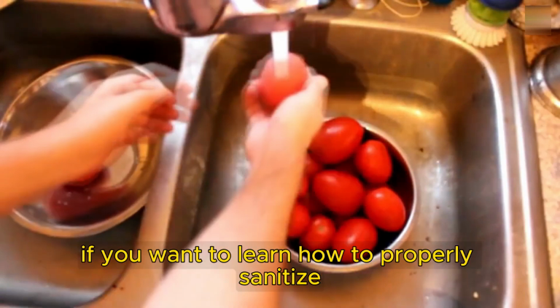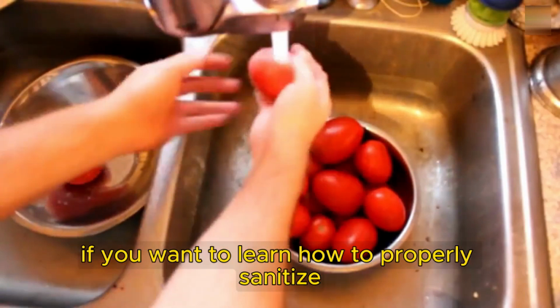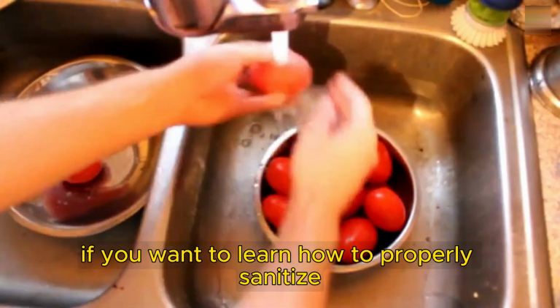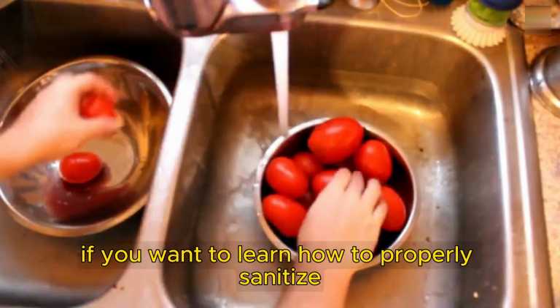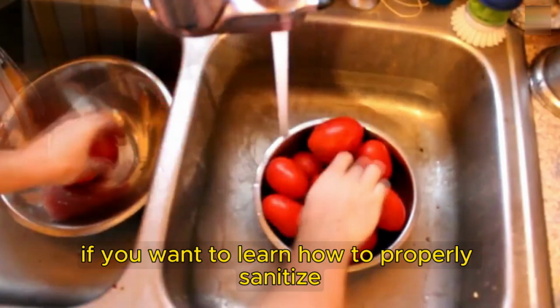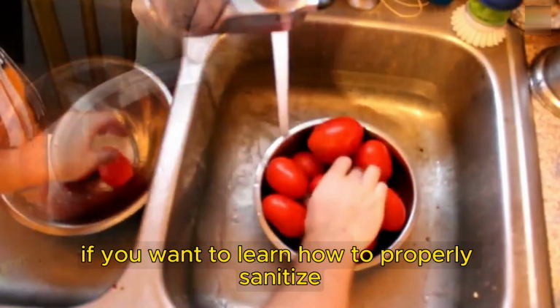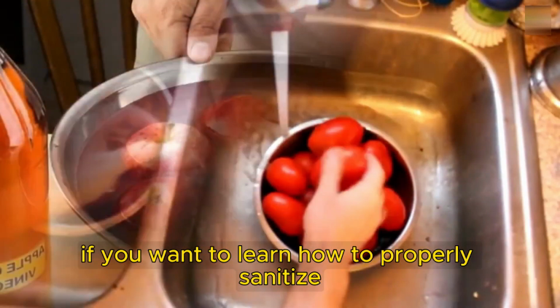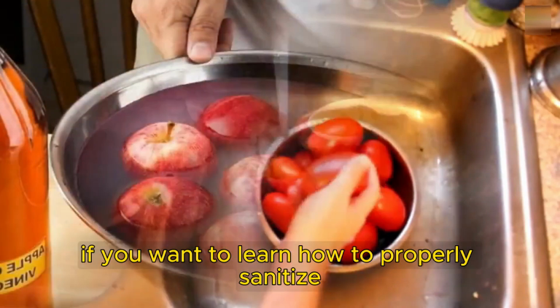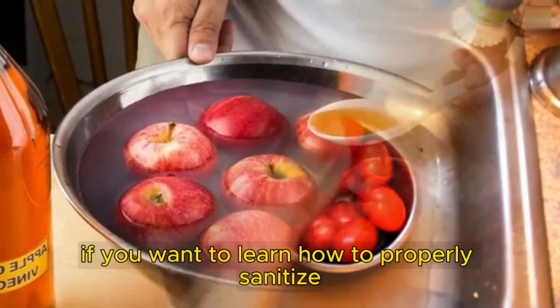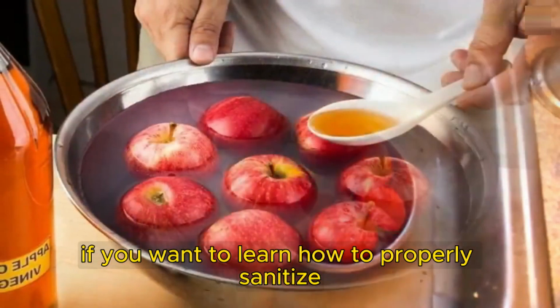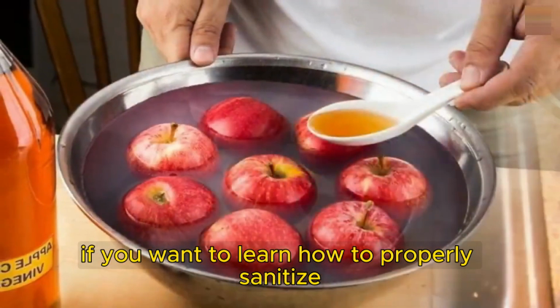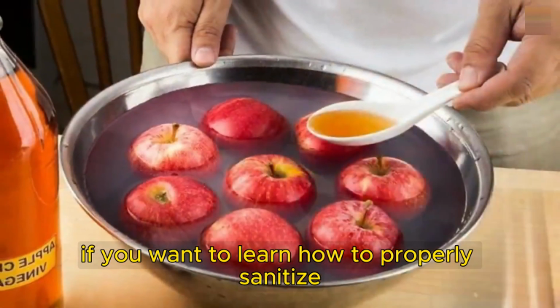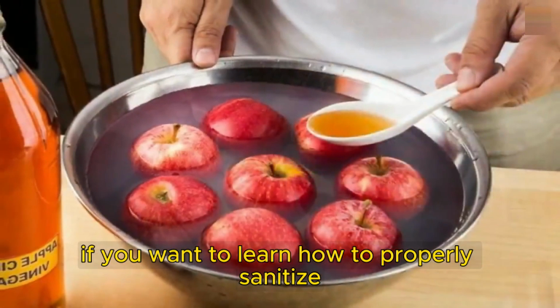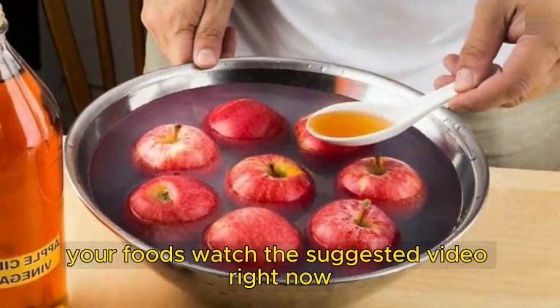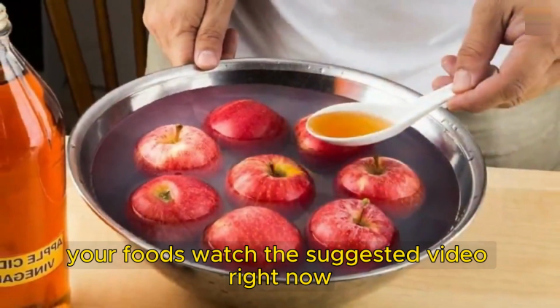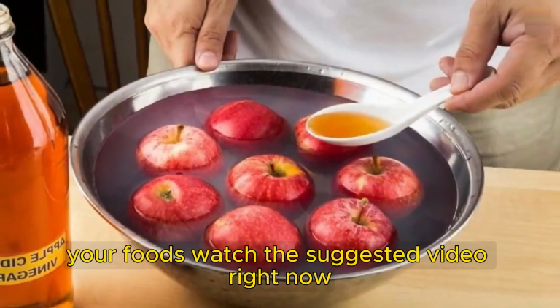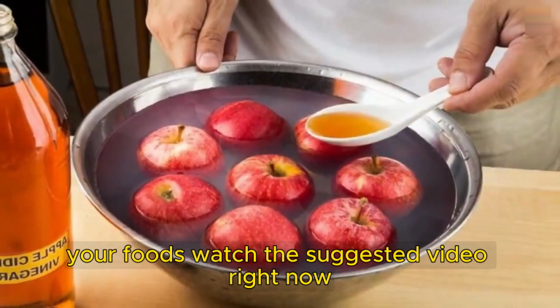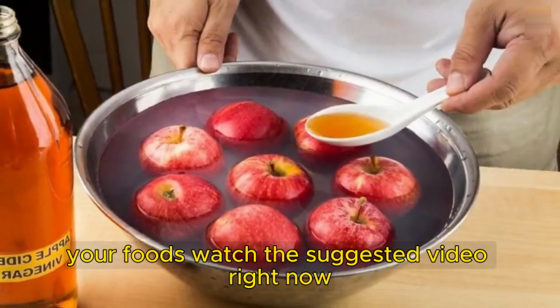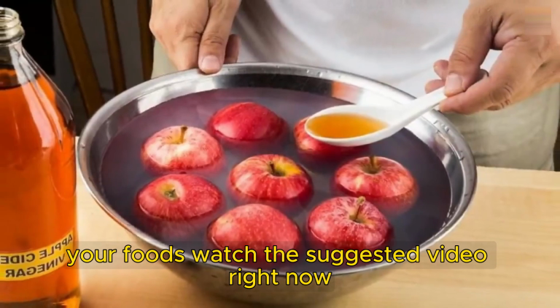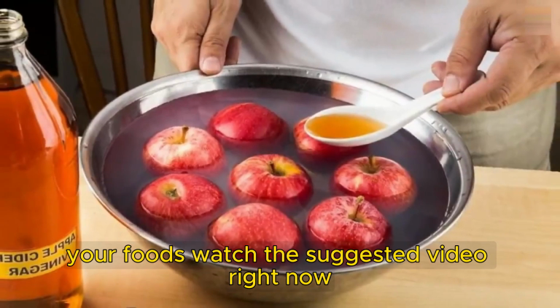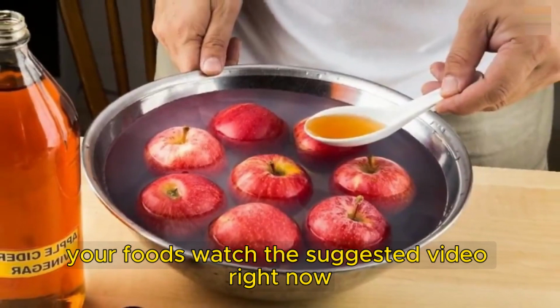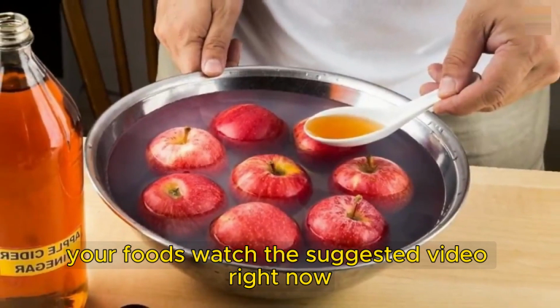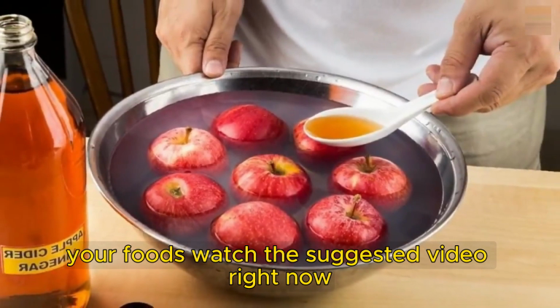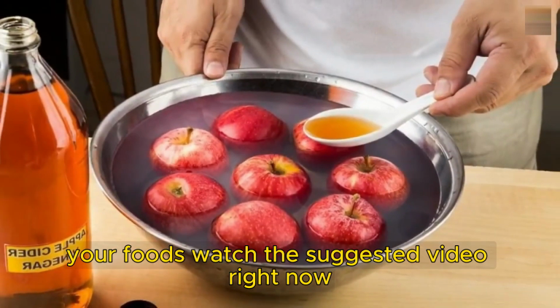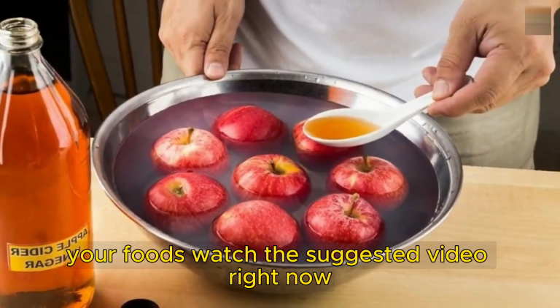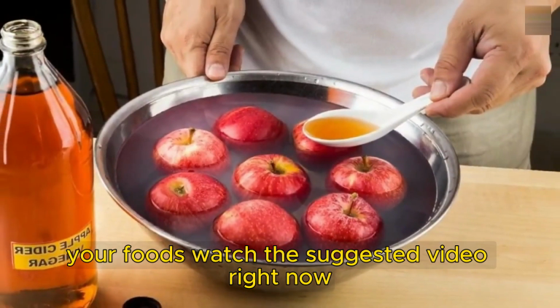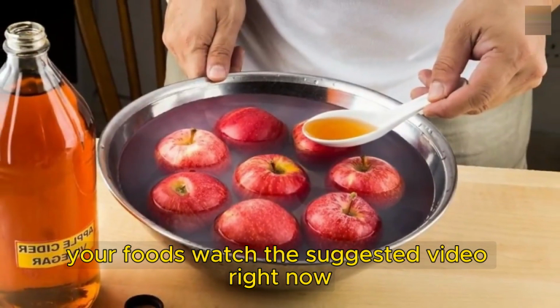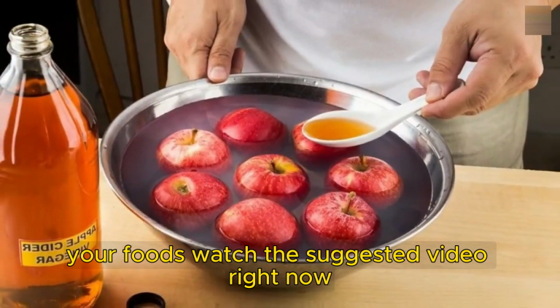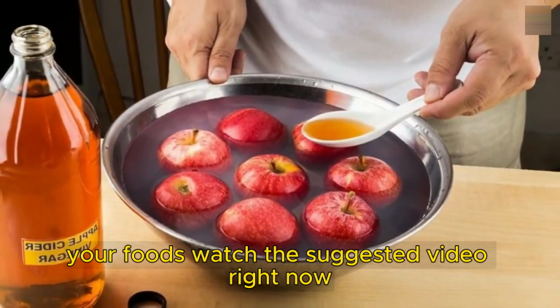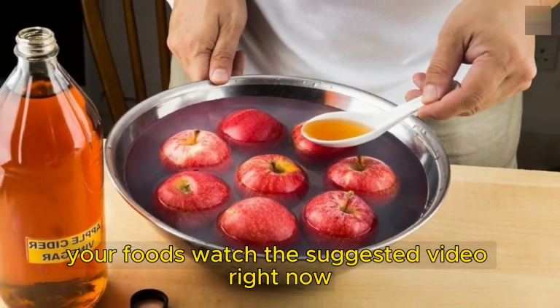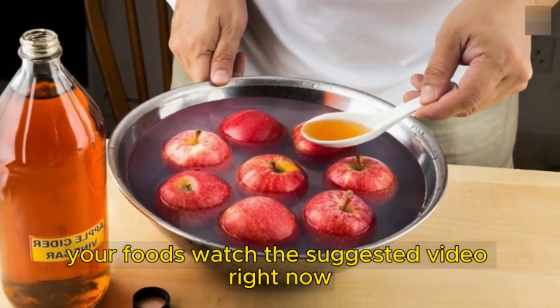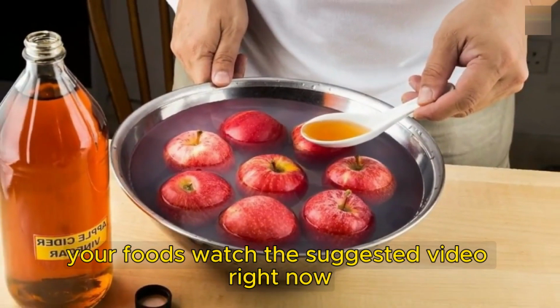If you want to learn how to properly sanitize your foods, watch the suggested video right now.